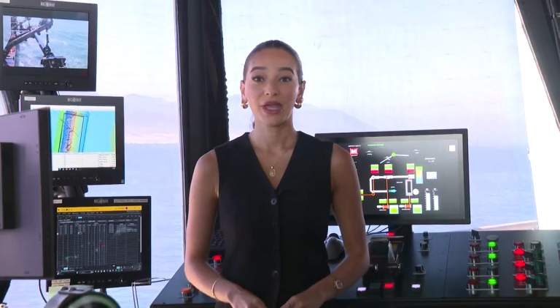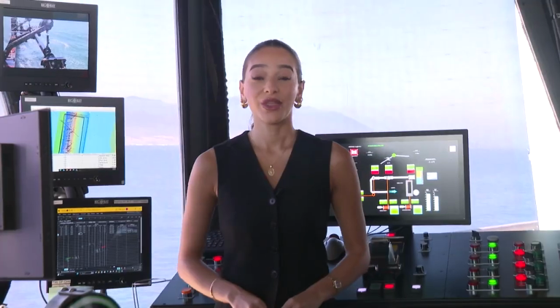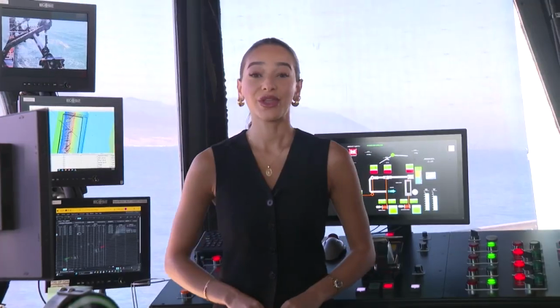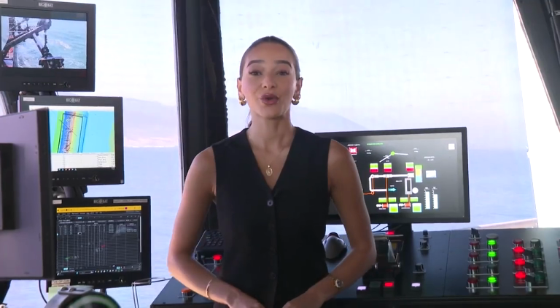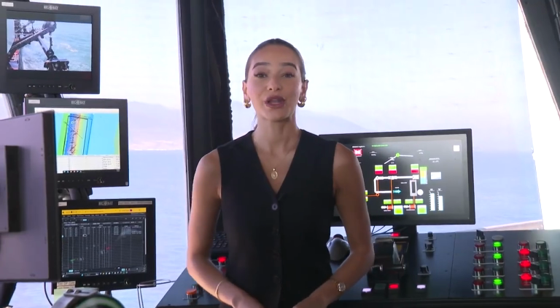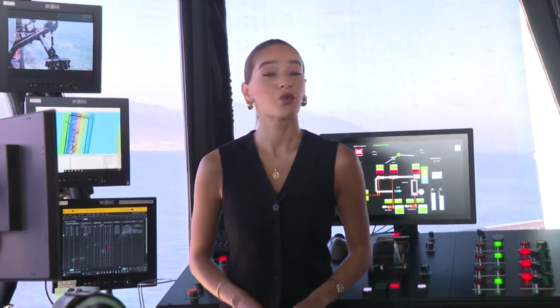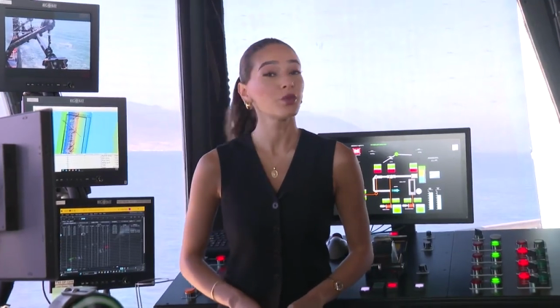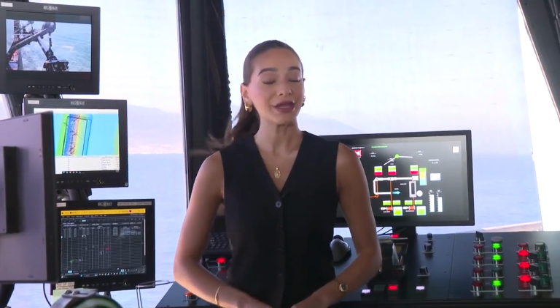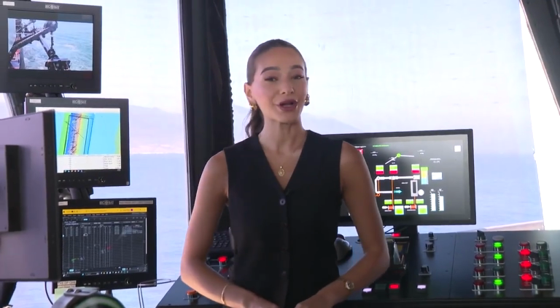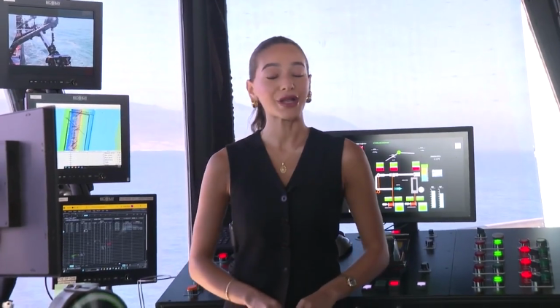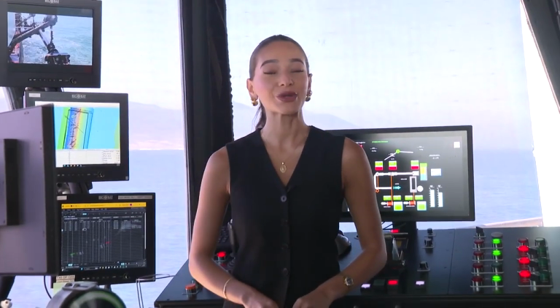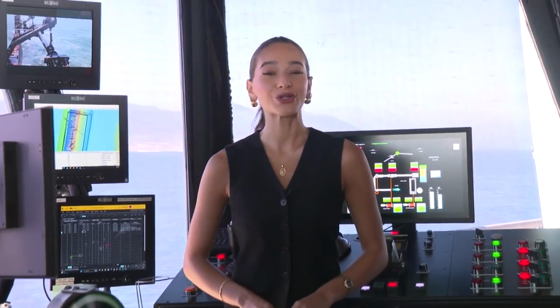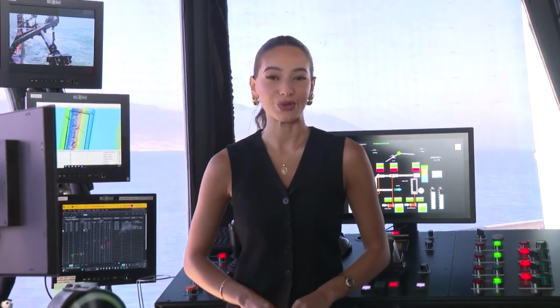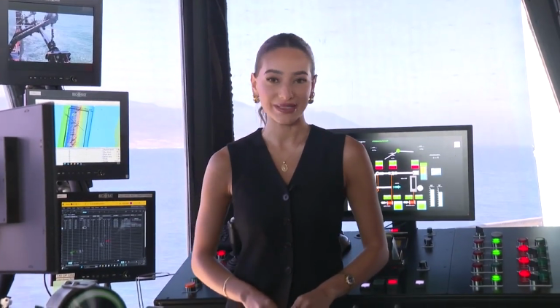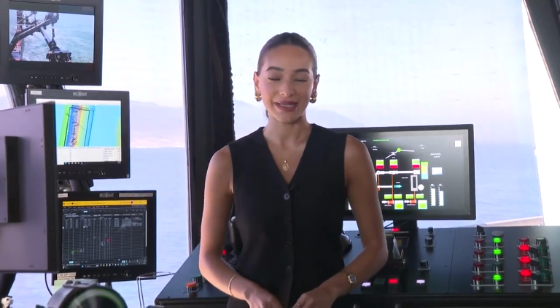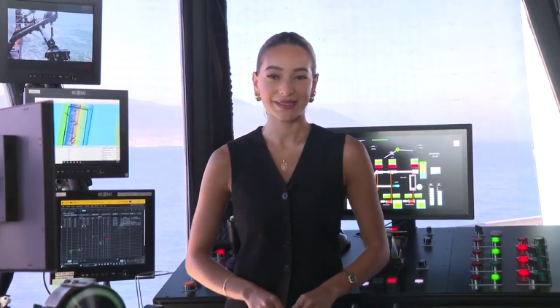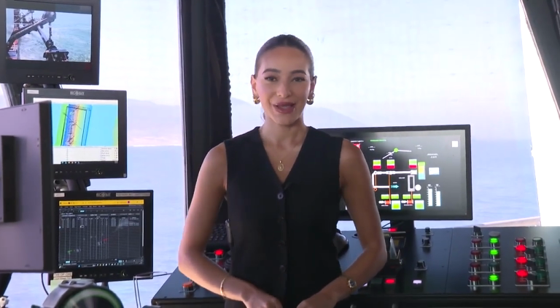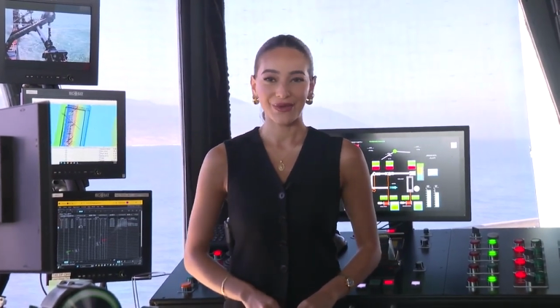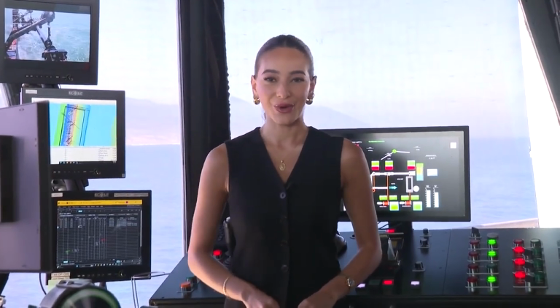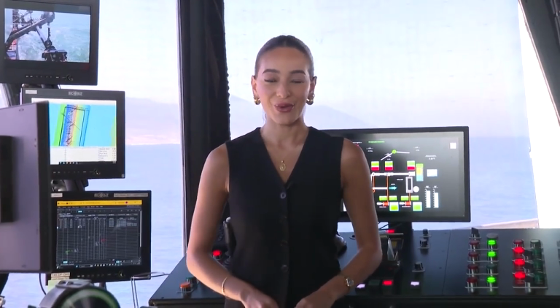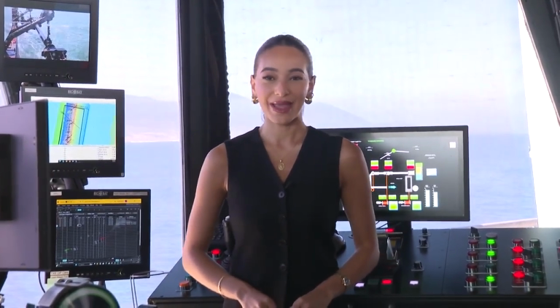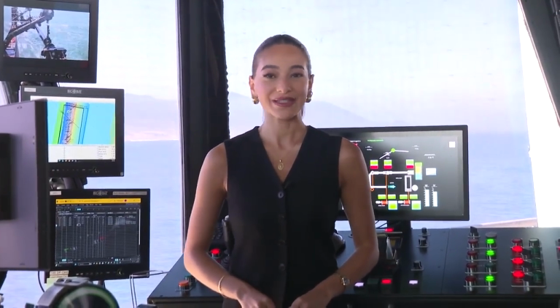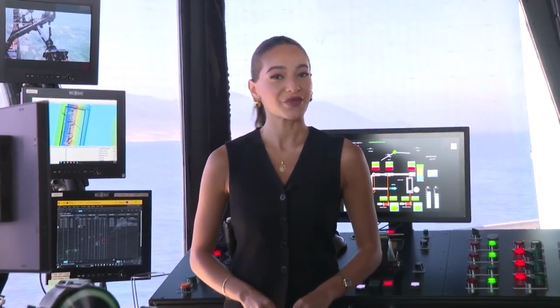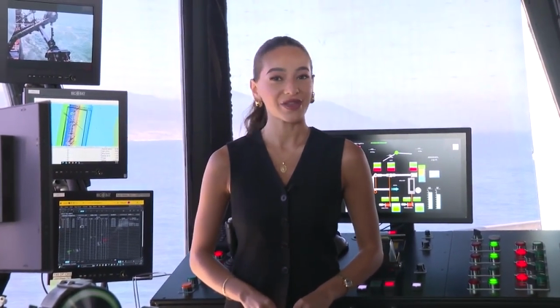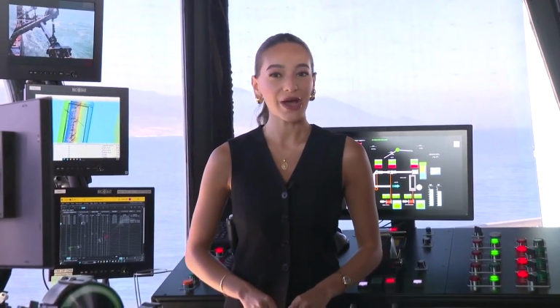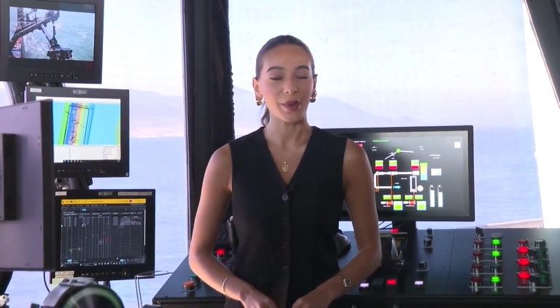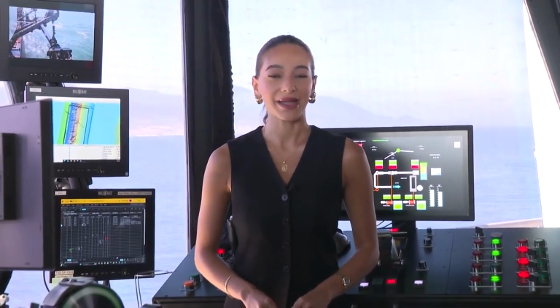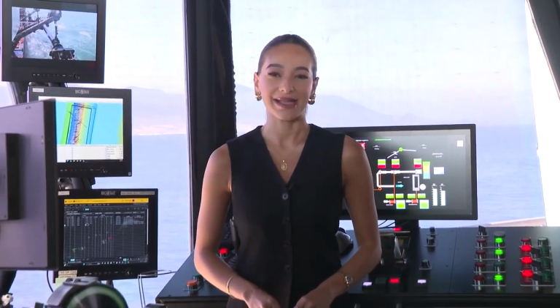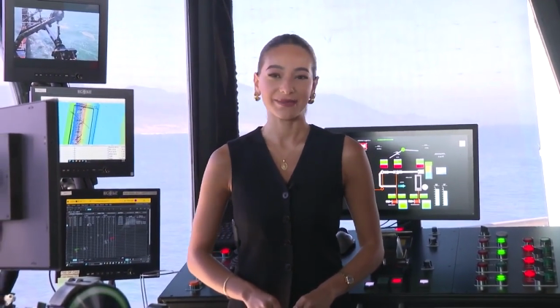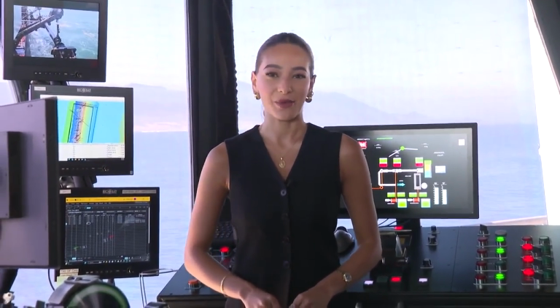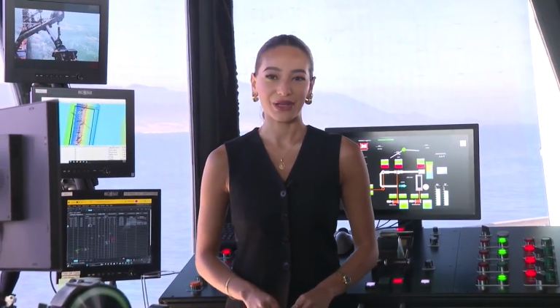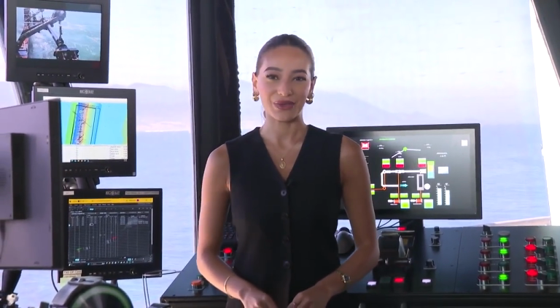The Aquinnah will be here until June 6th. In Morro Bay, Sophia Villalba, KSBY News.